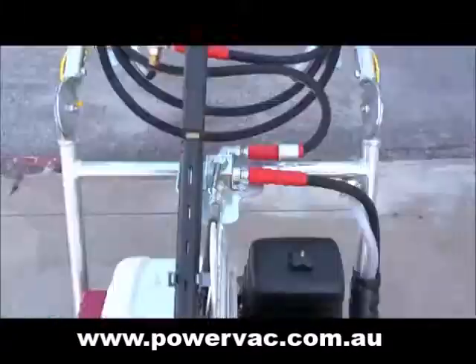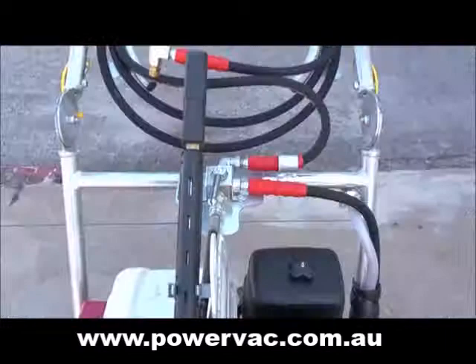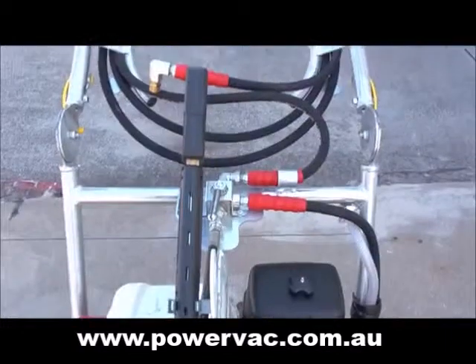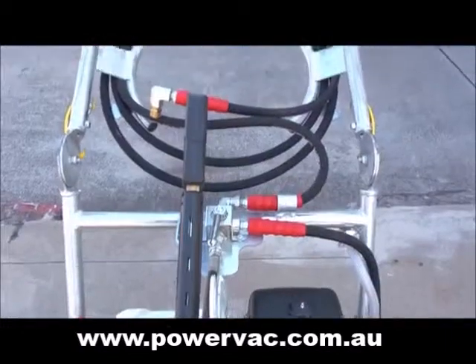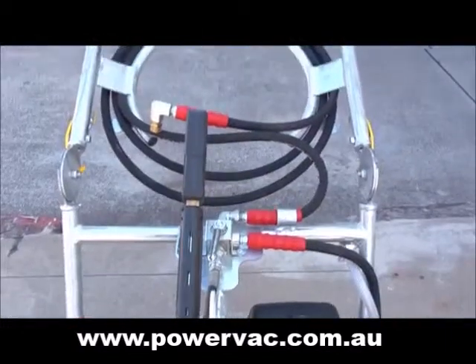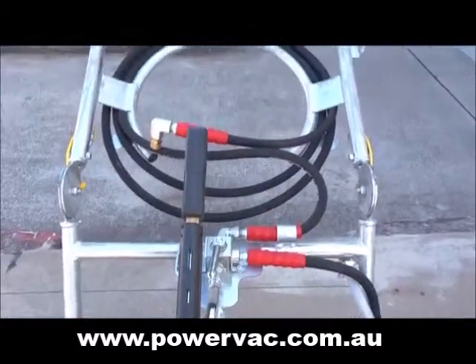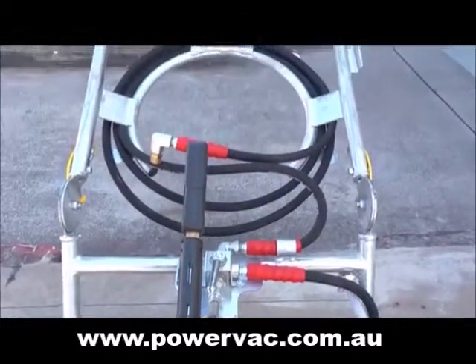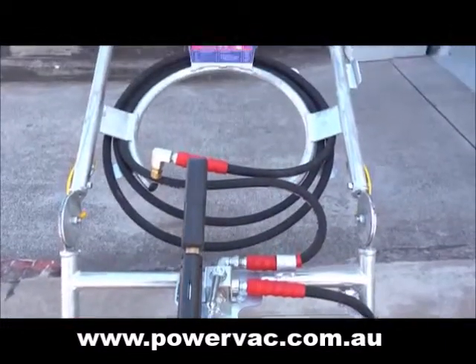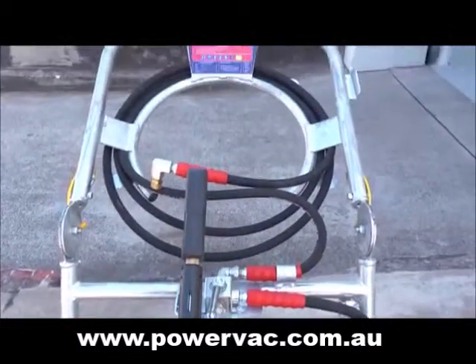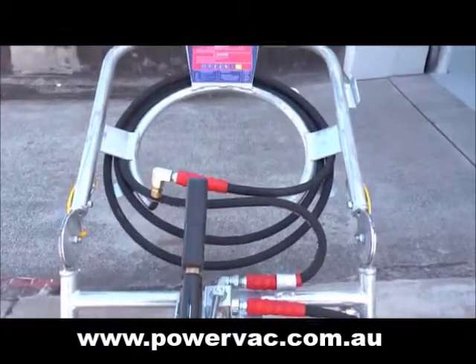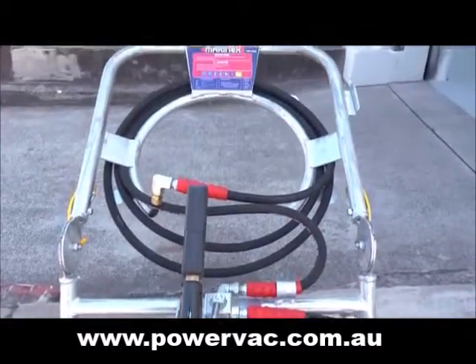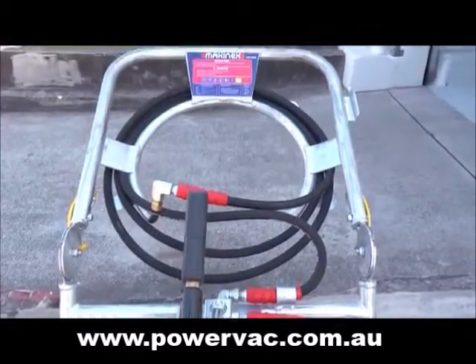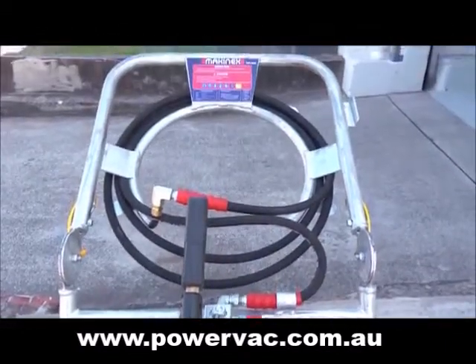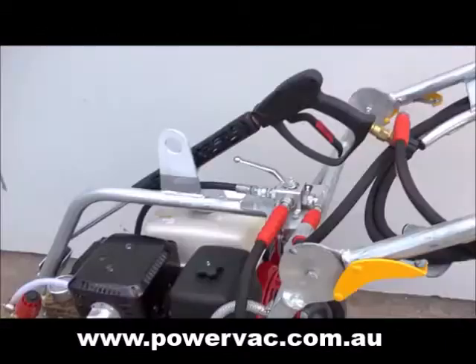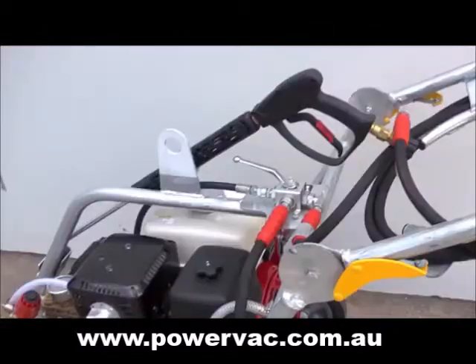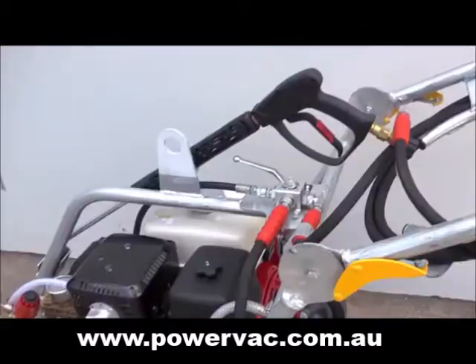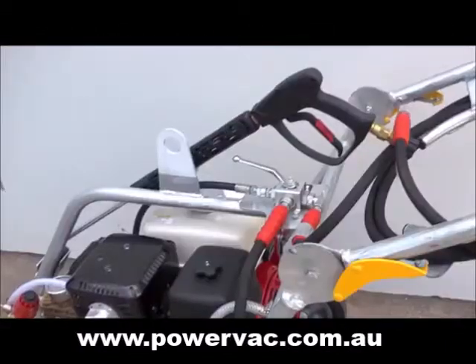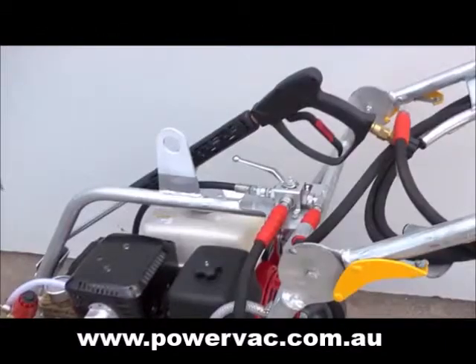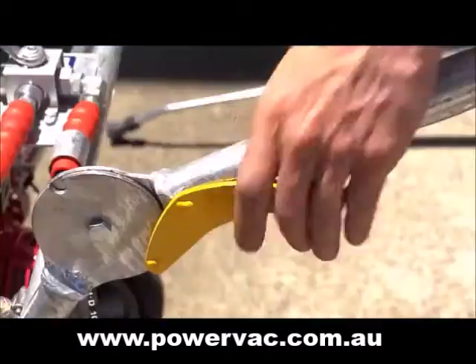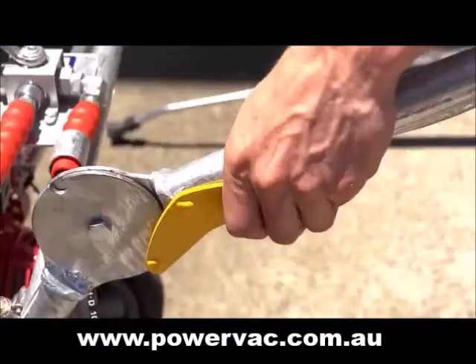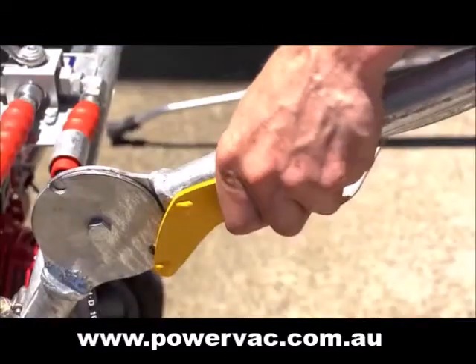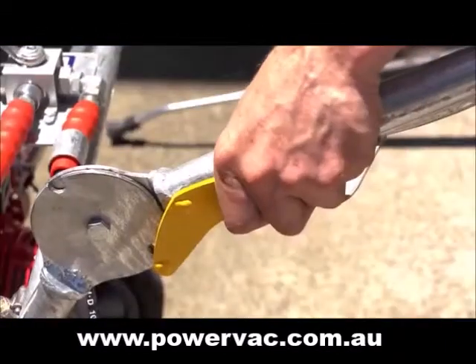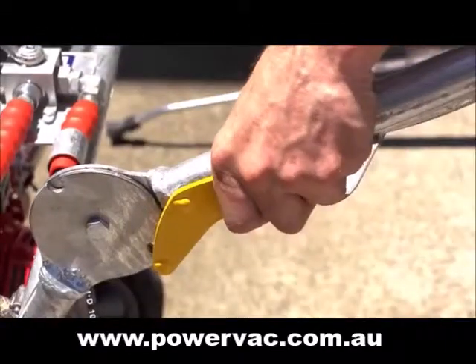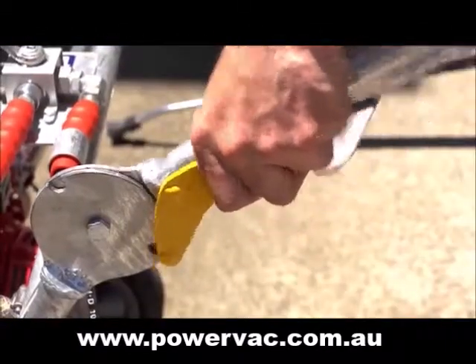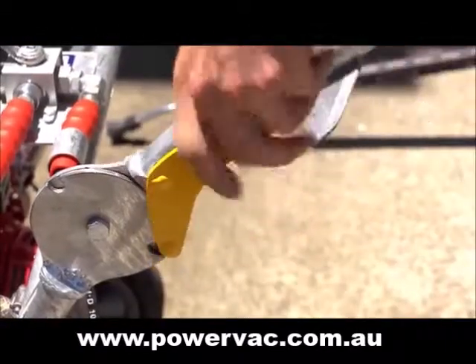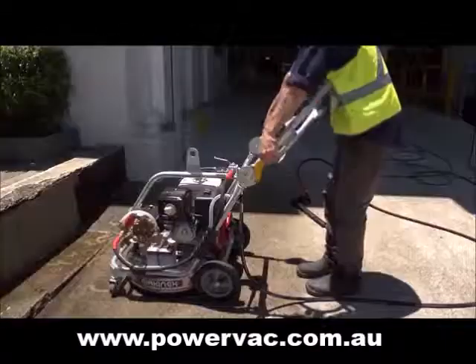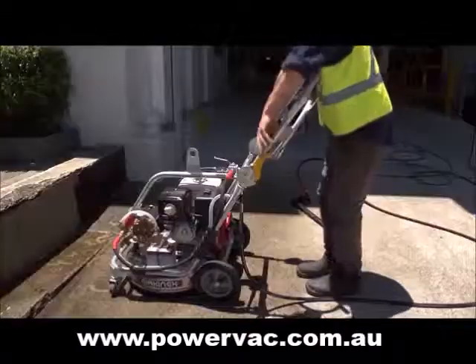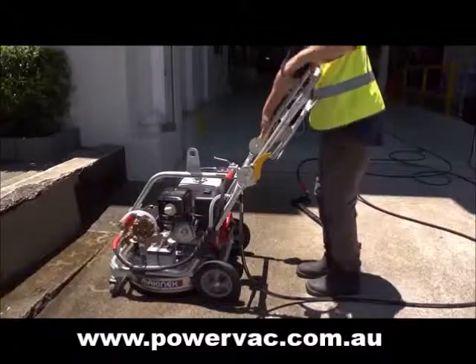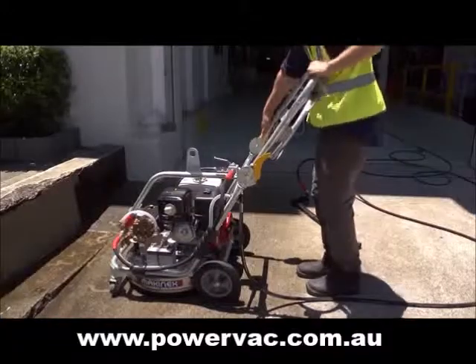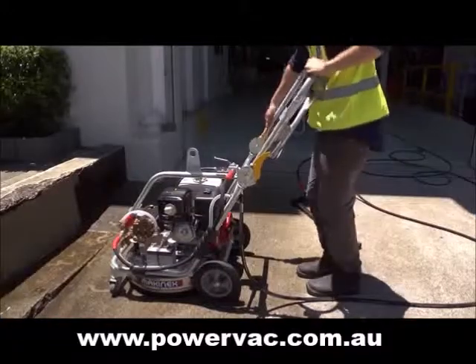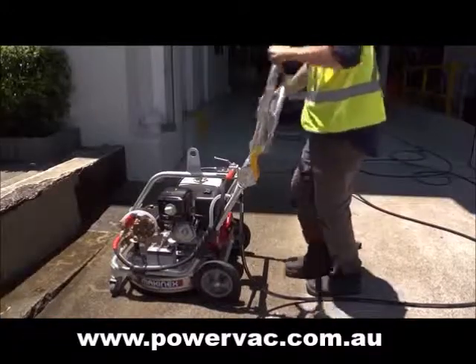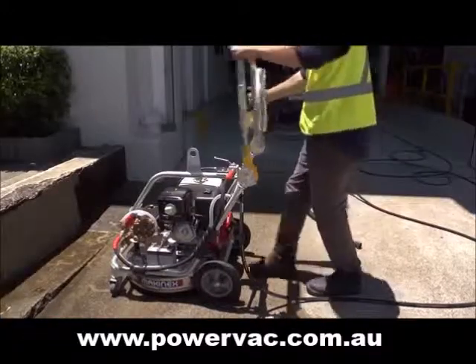Other features include a high-pressure hose and lifting eye and foldable handle to assist in transportation.